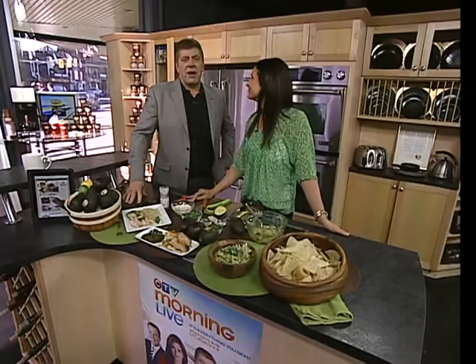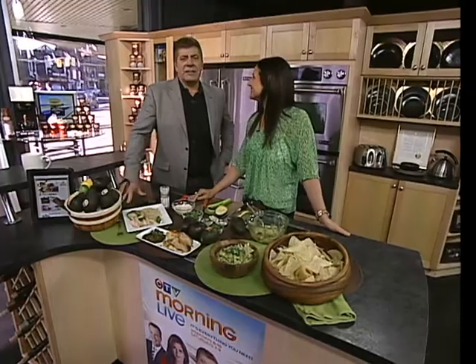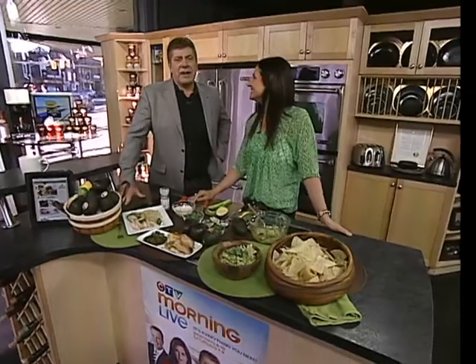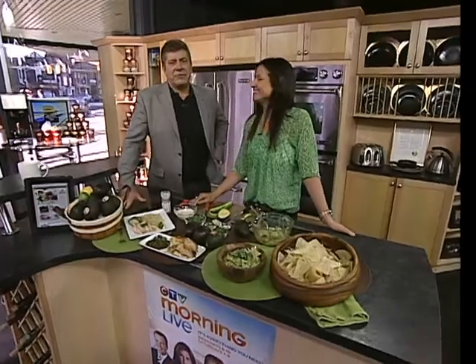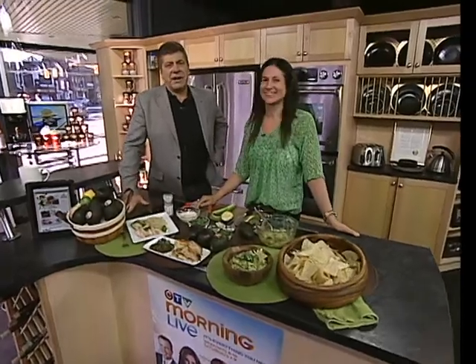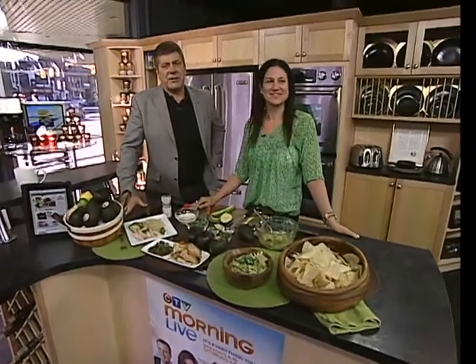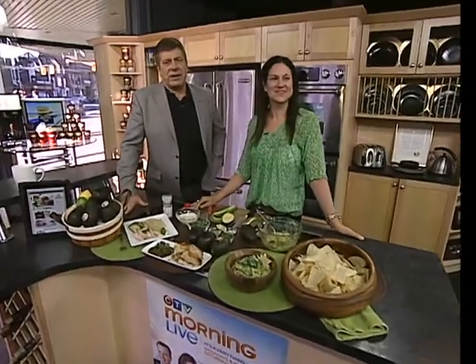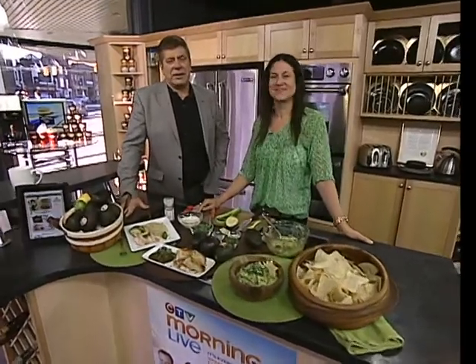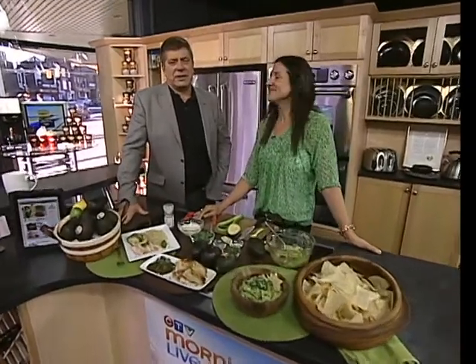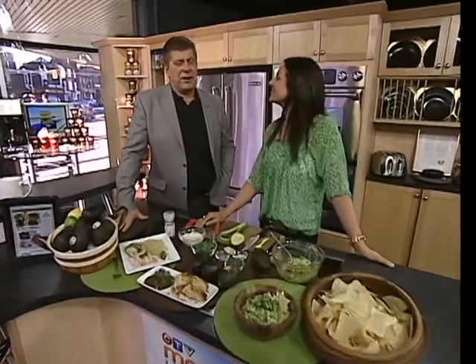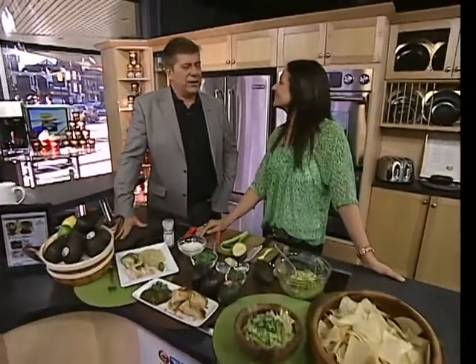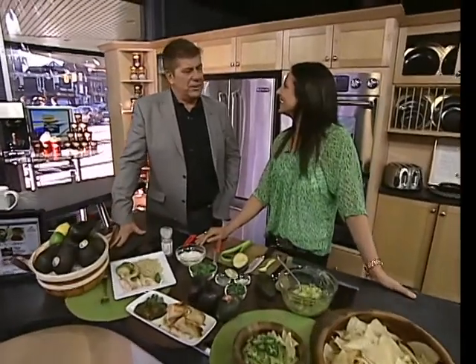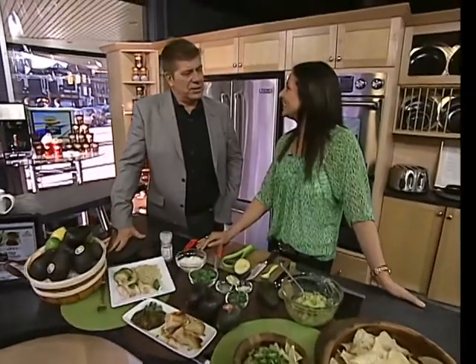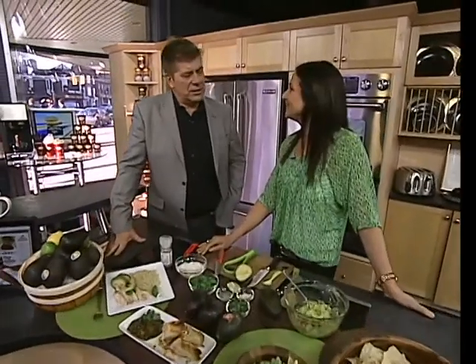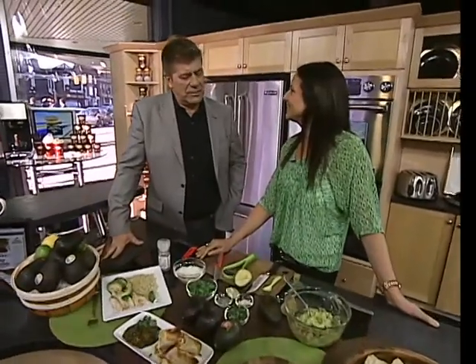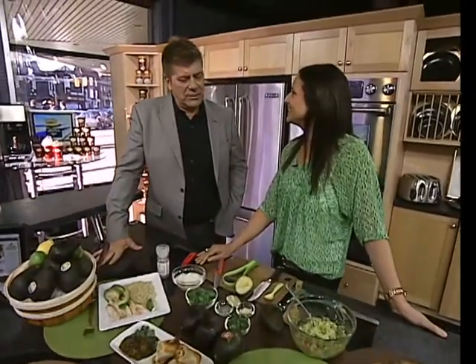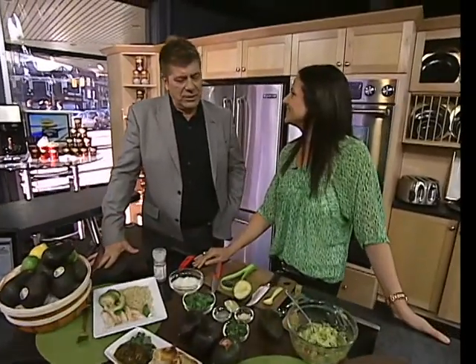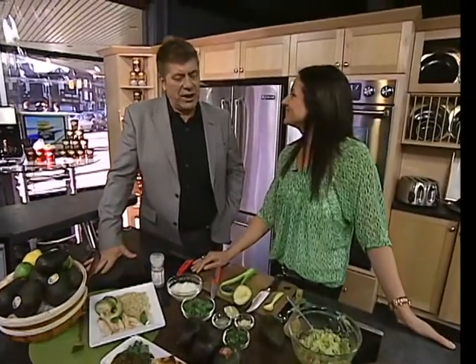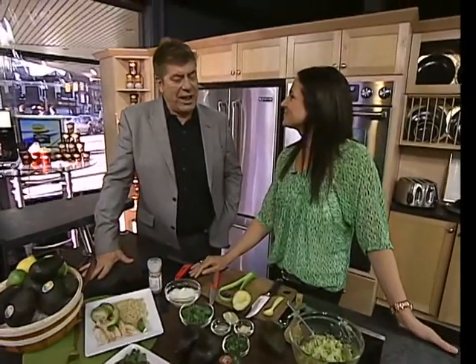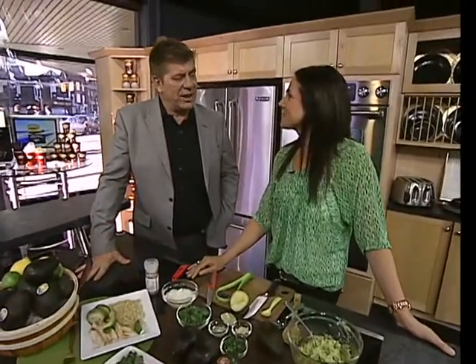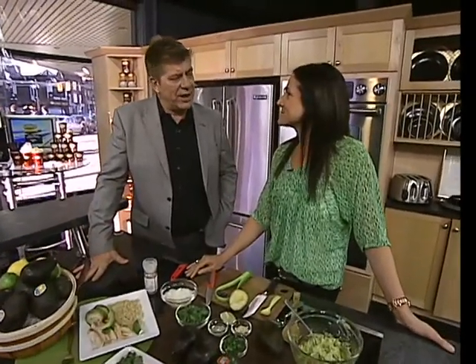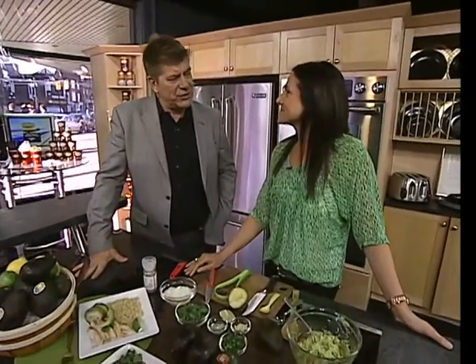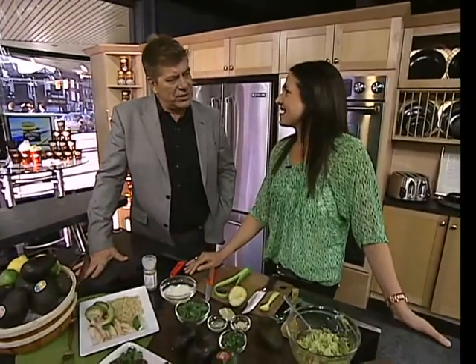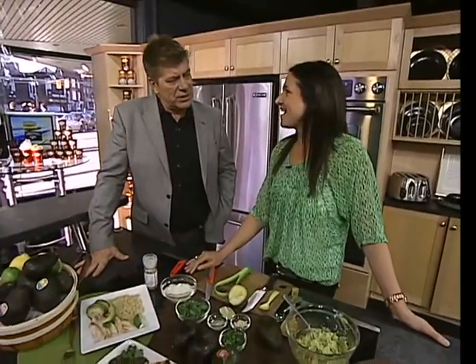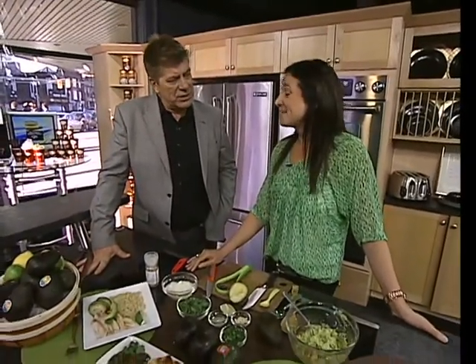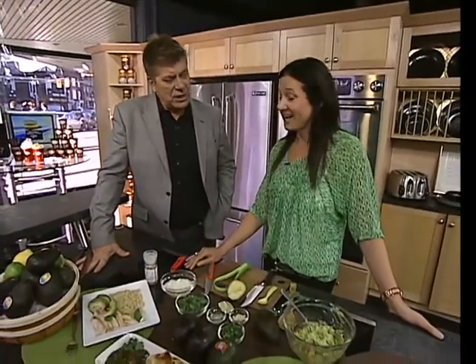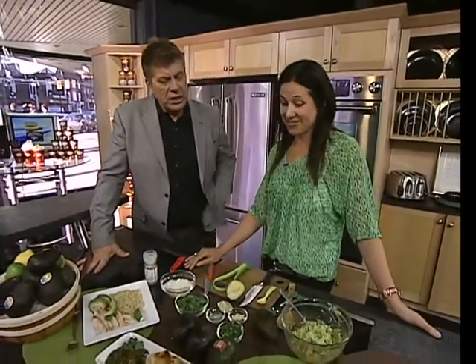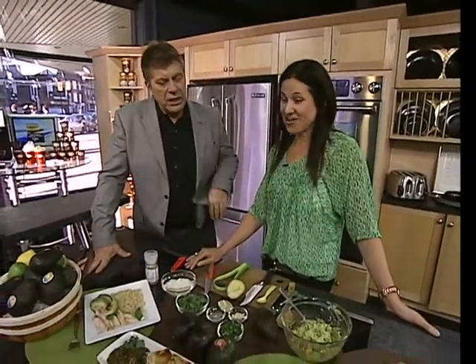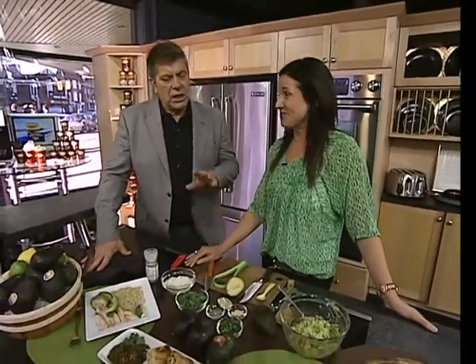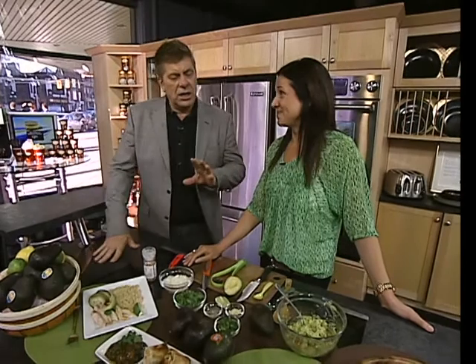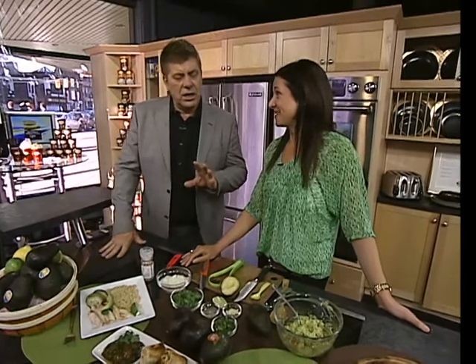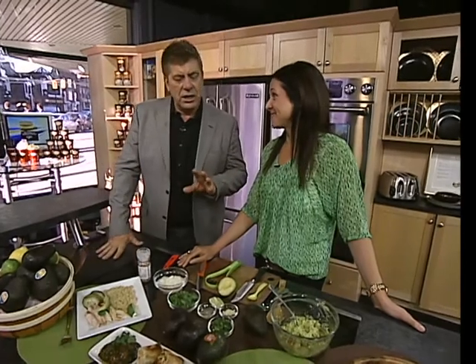All right, 10 after 8, Corey Keeley's here. How are you? I'm really good. You brought avocados. I brought avocados from Mexico.